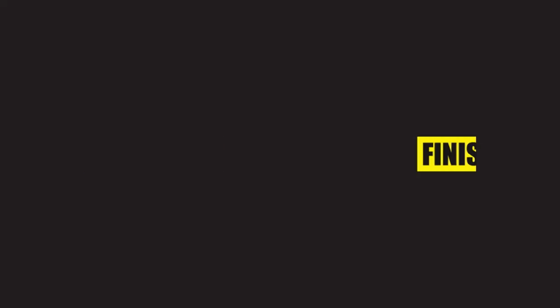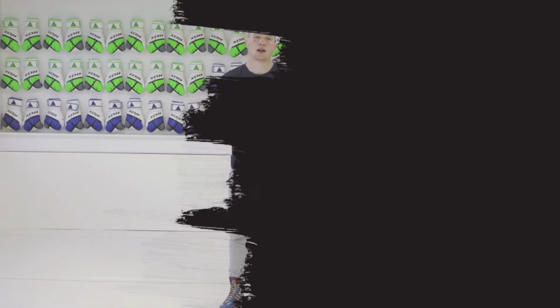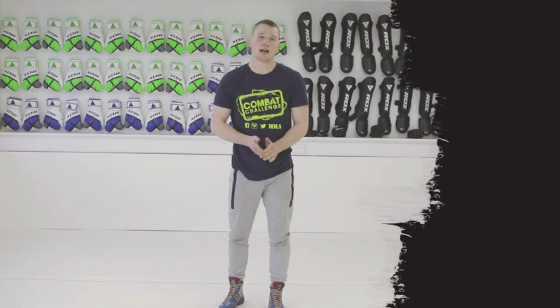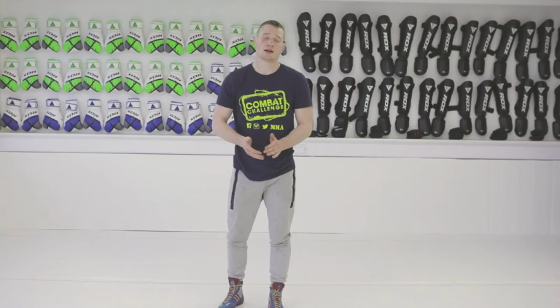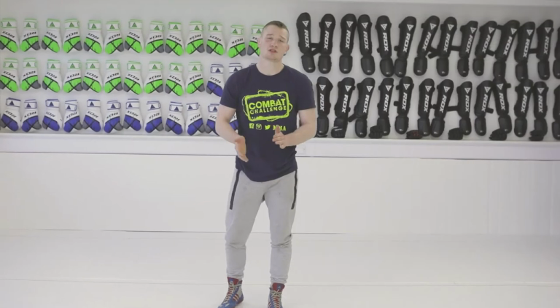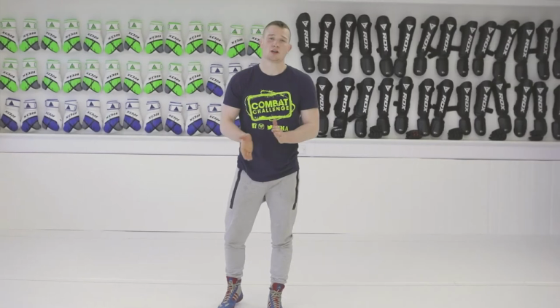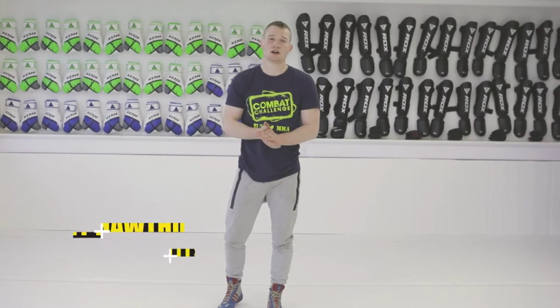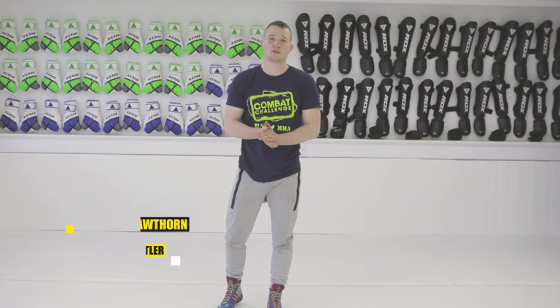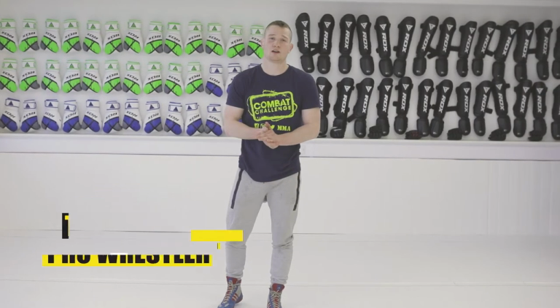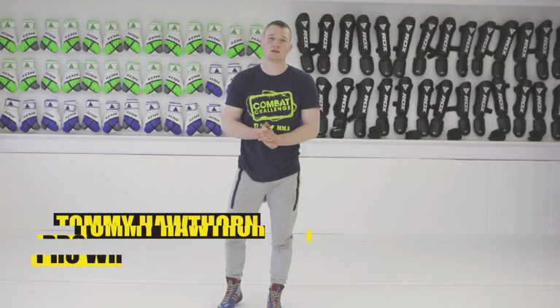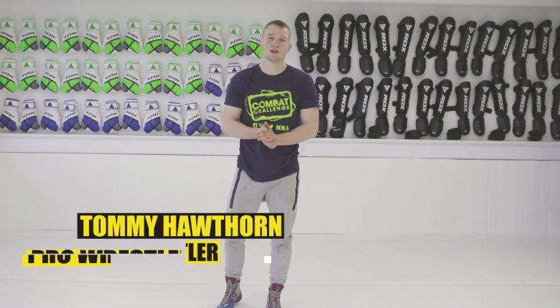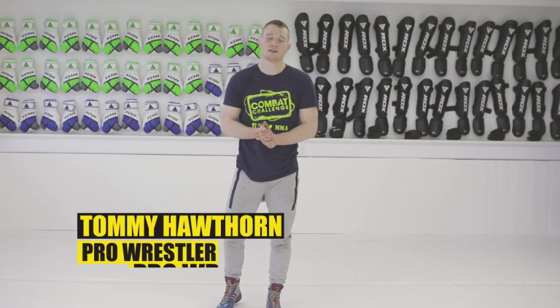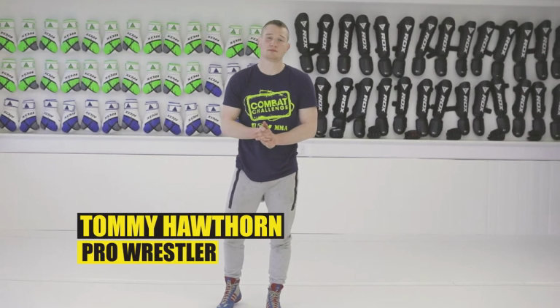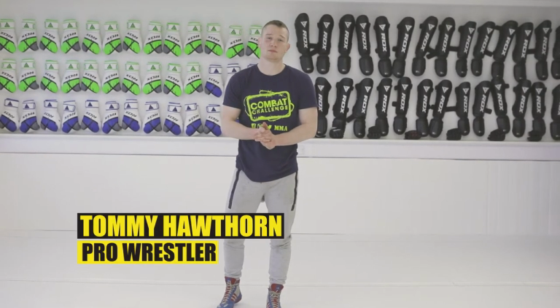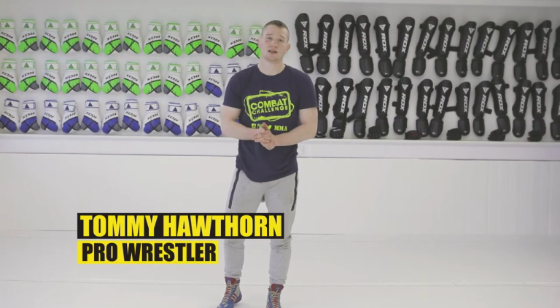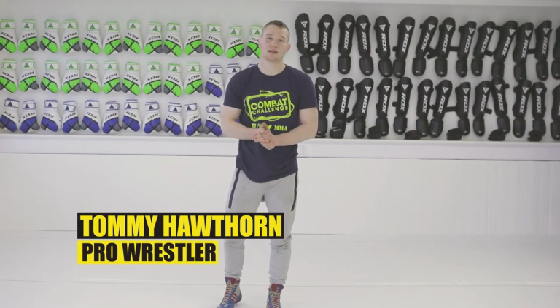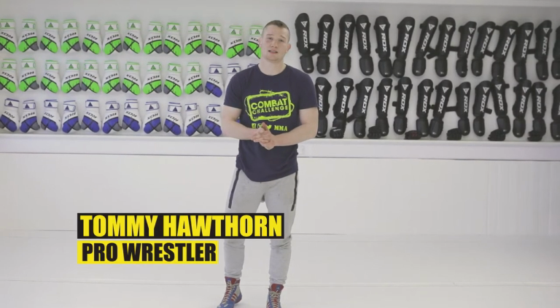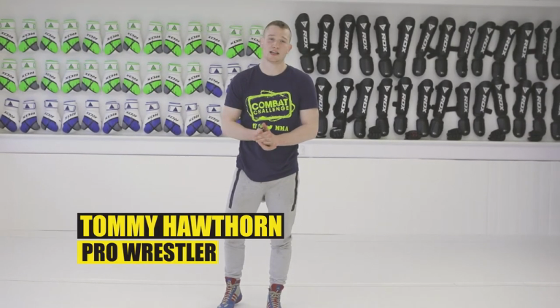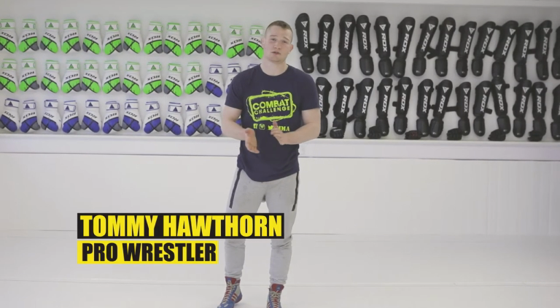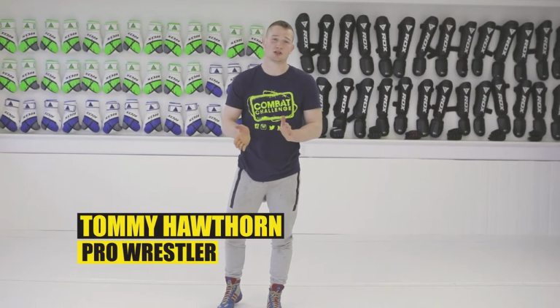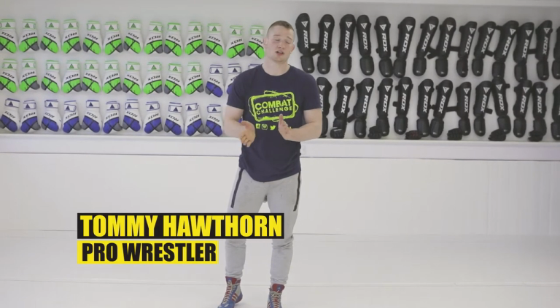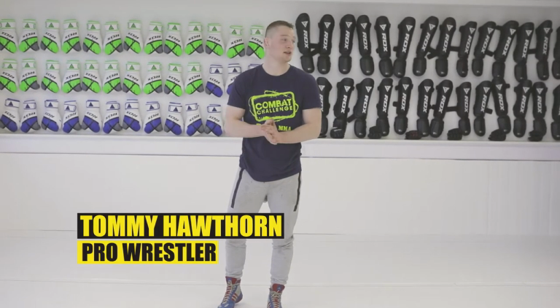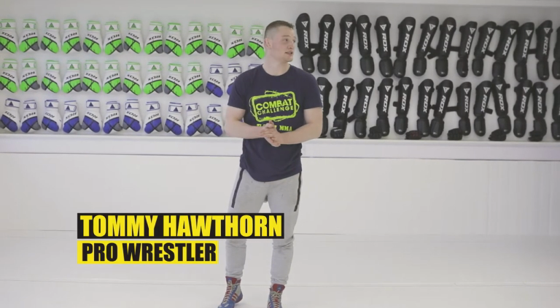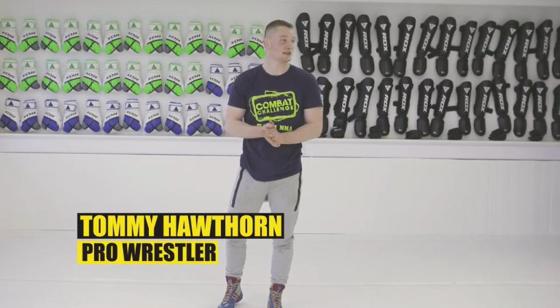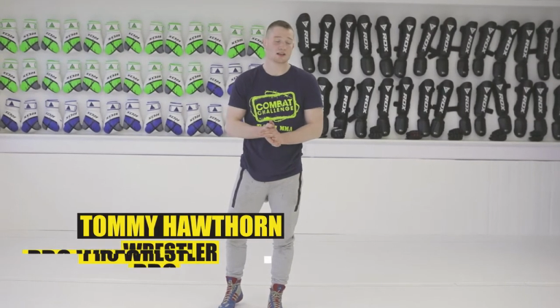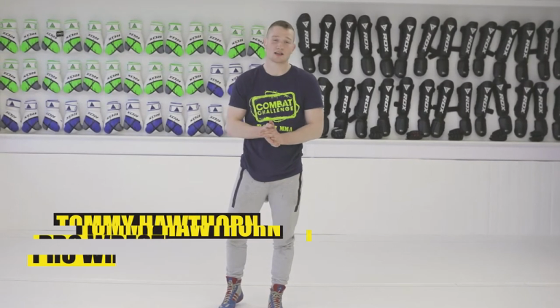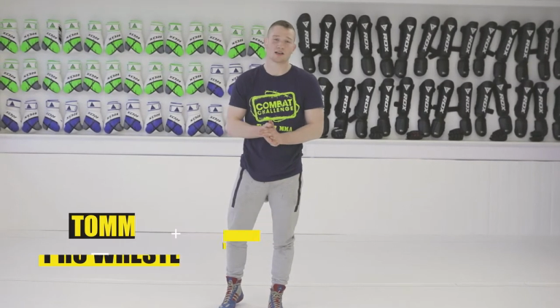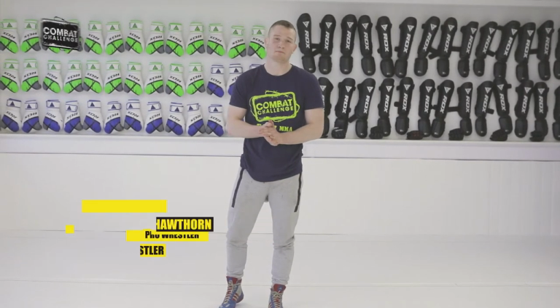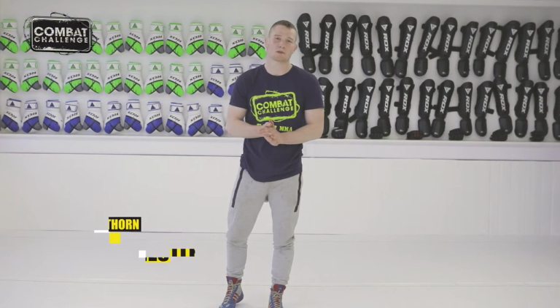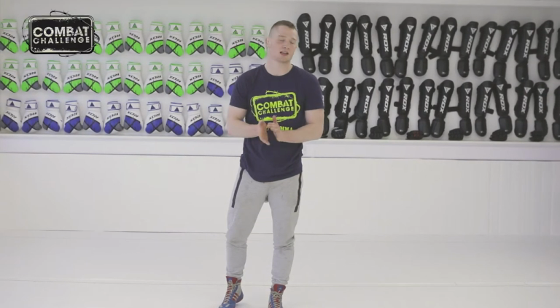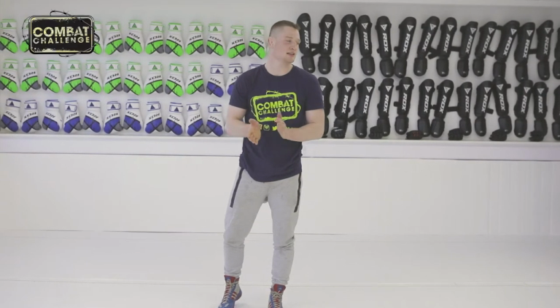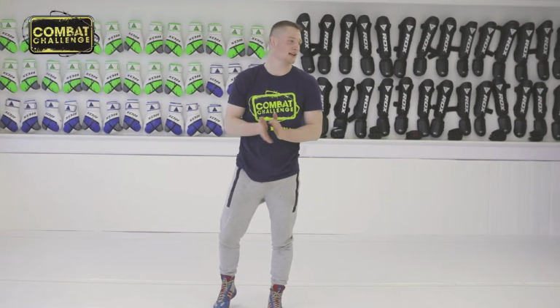Hi, I'm Tommy Arfon. This is my playlist. Today I'm going to show the single leg attack.